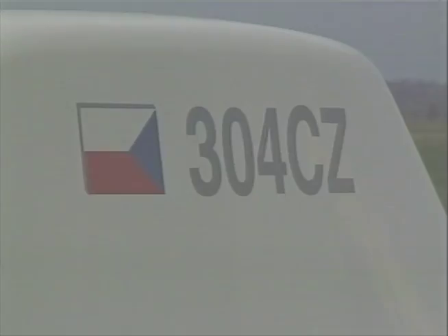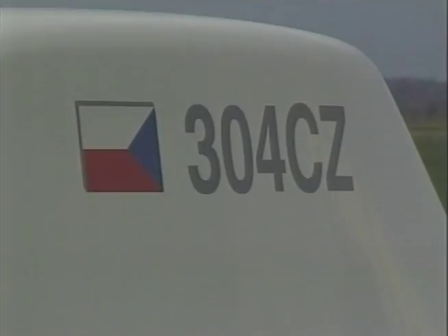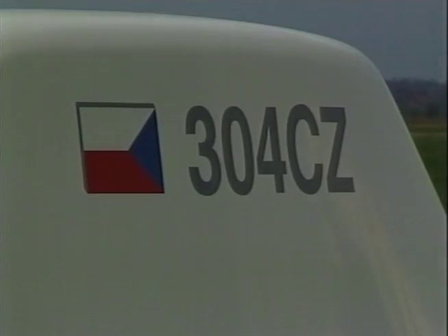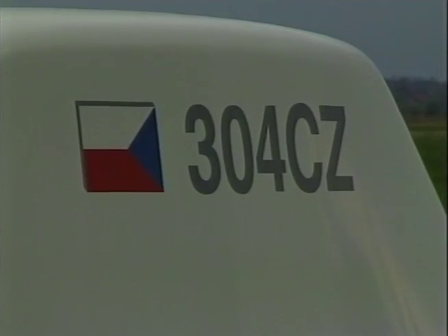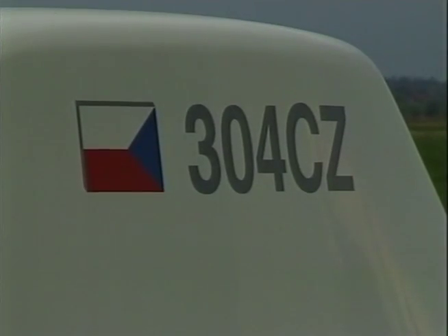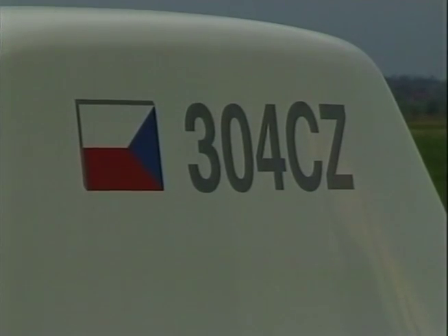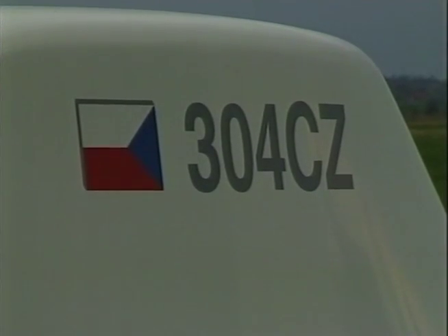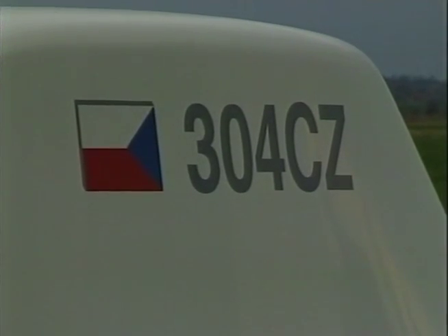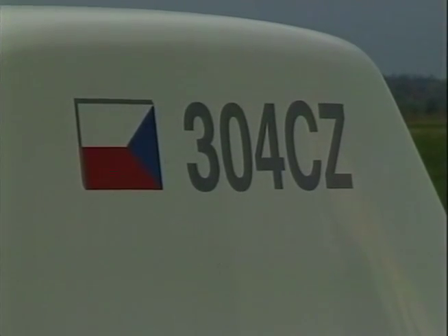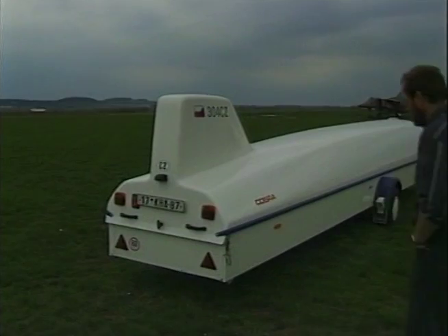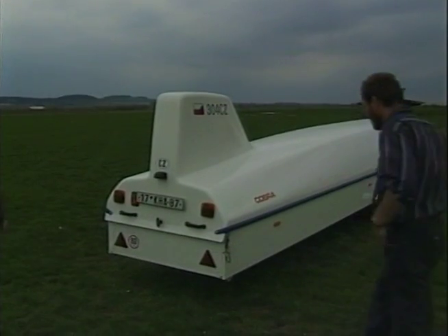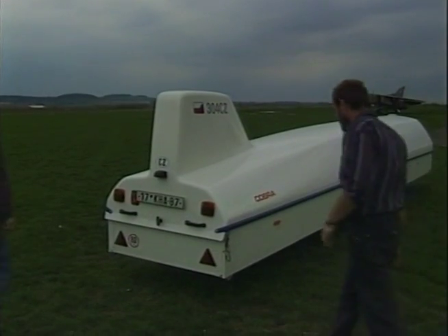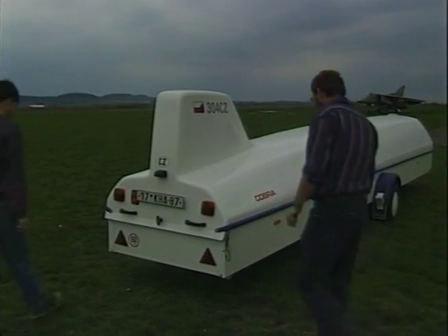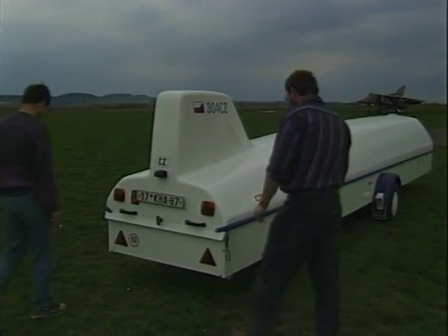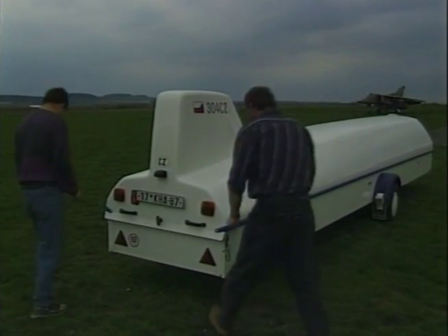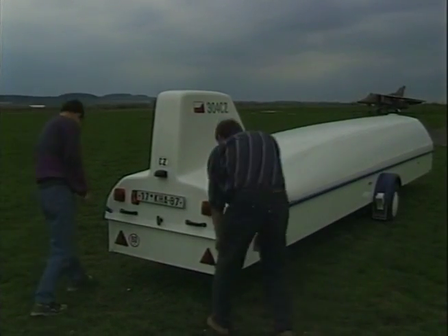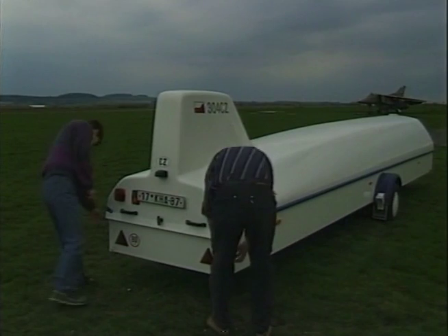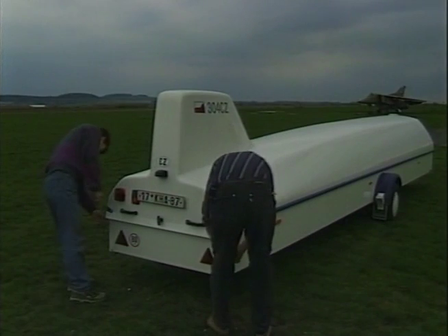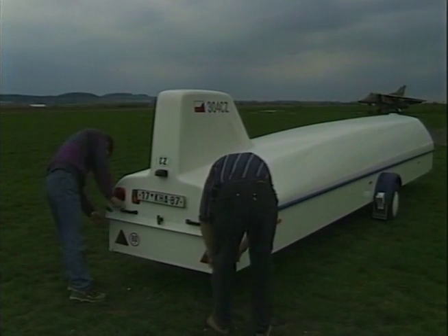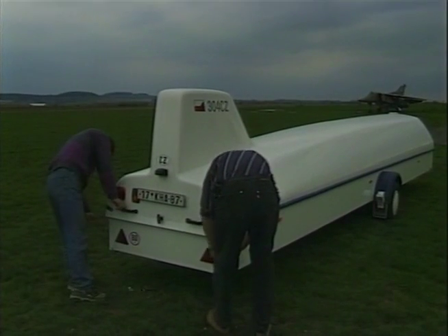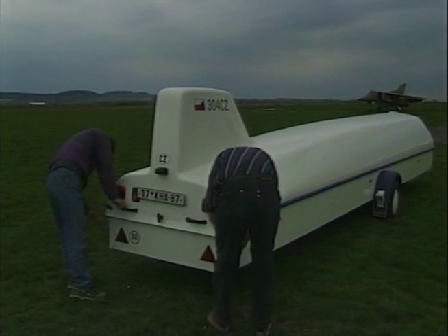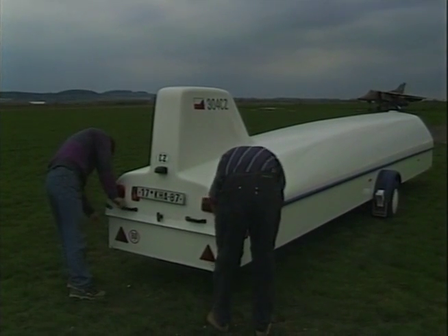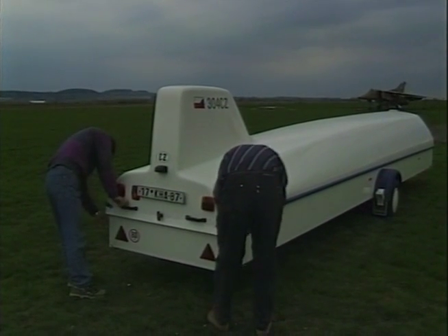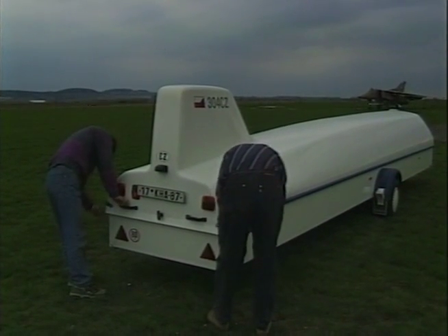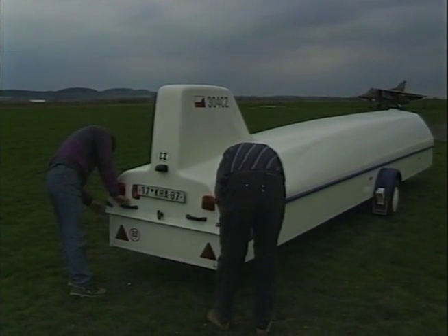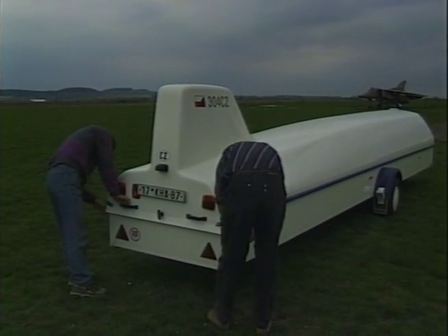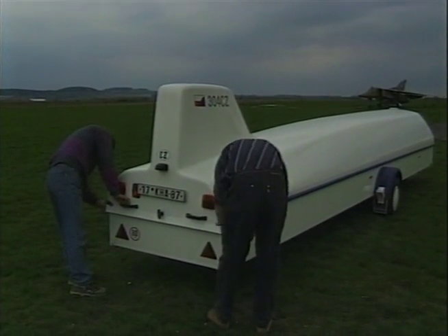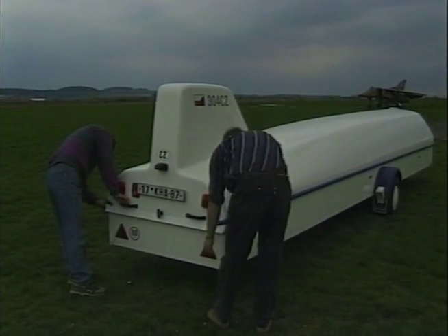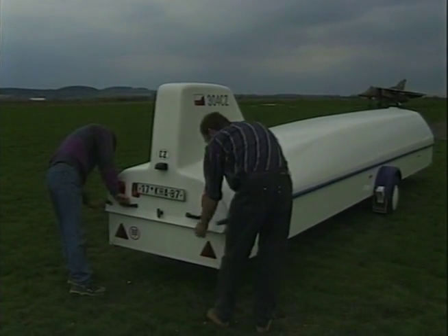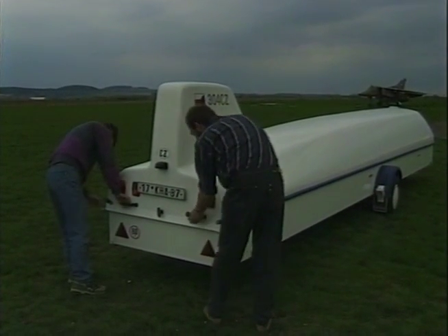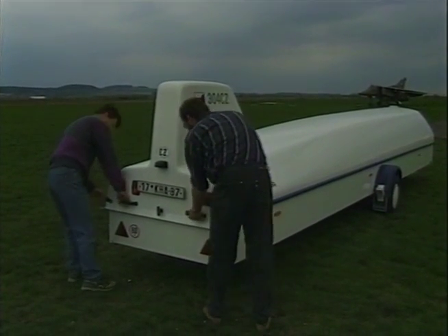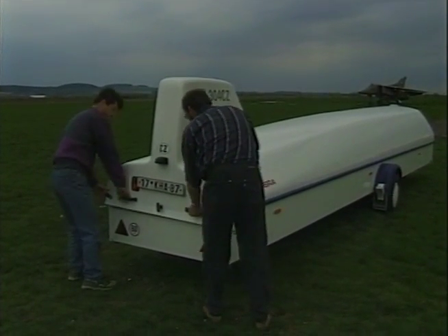It is really very simple to rig your new sailplane, Glassfluegel 304CZ. You need only two people.